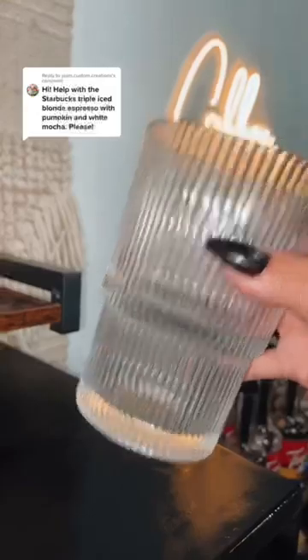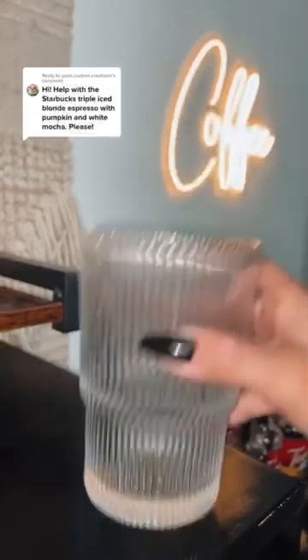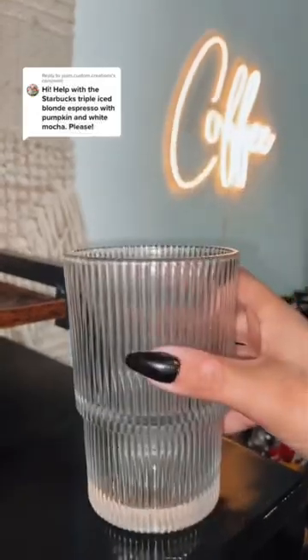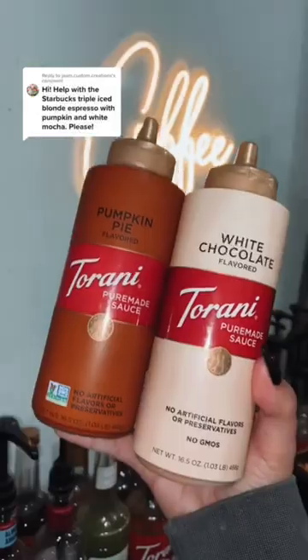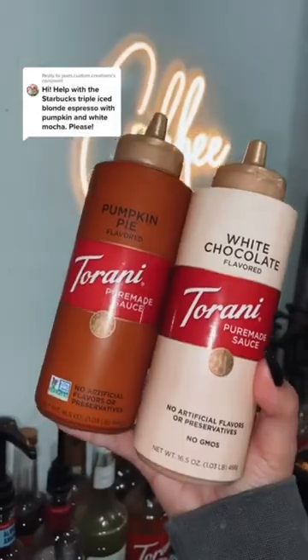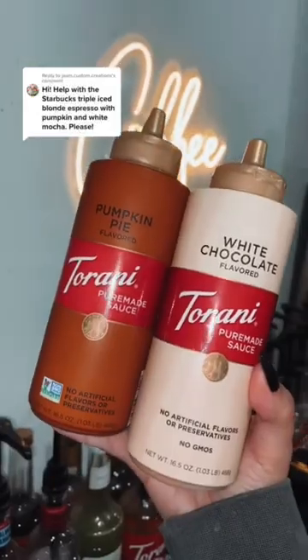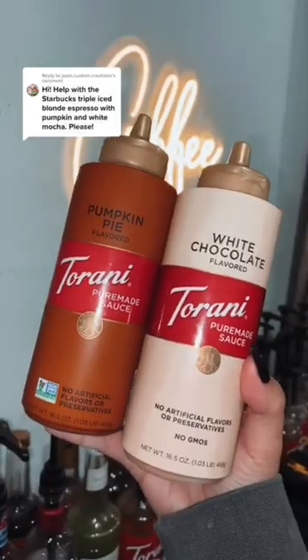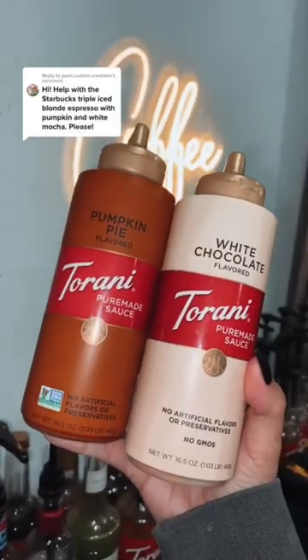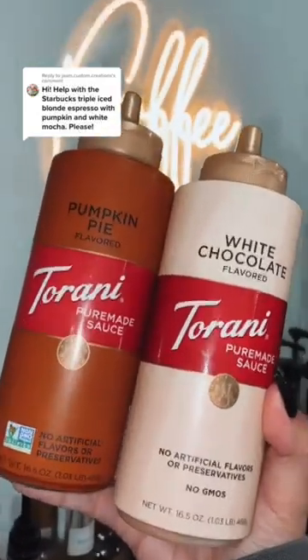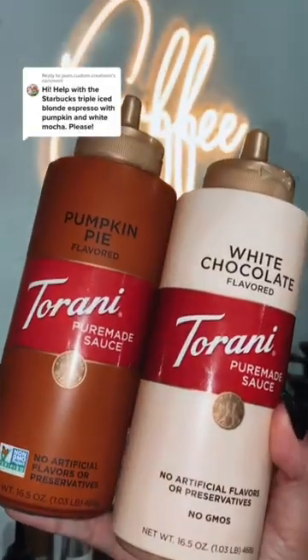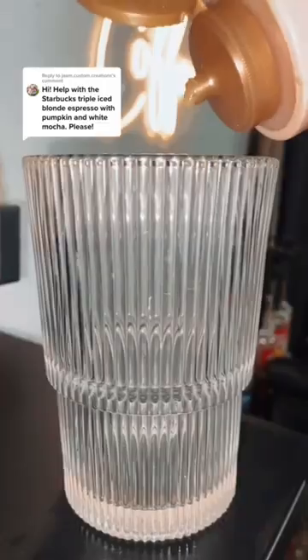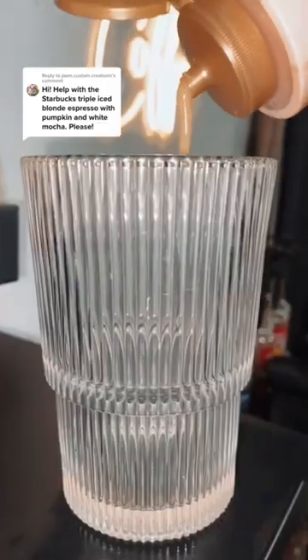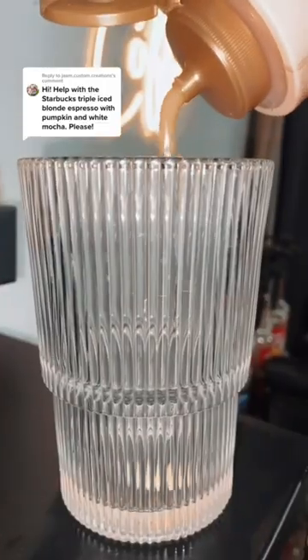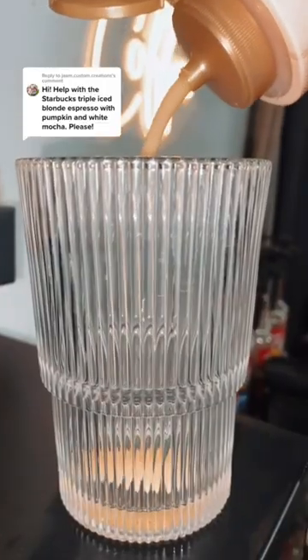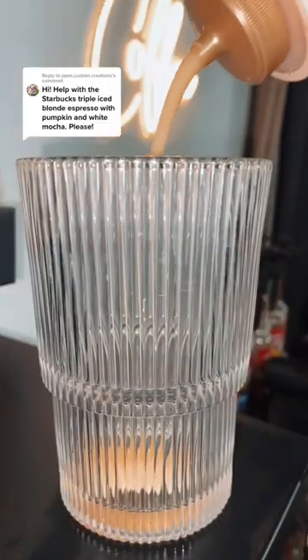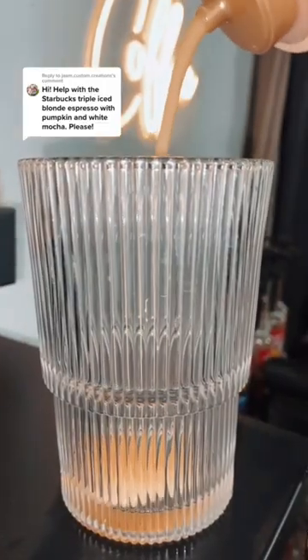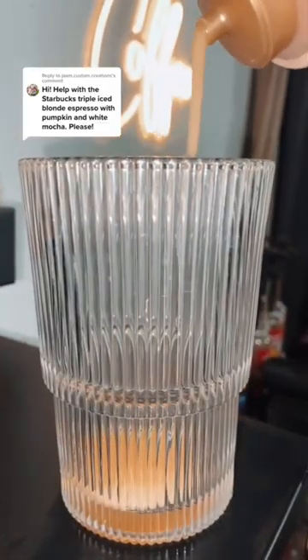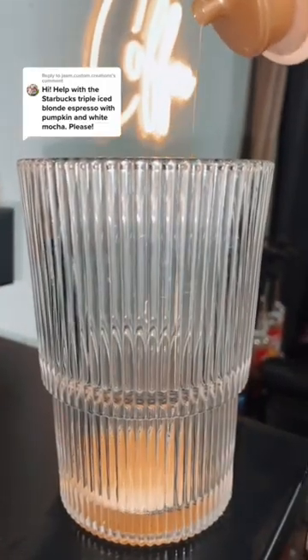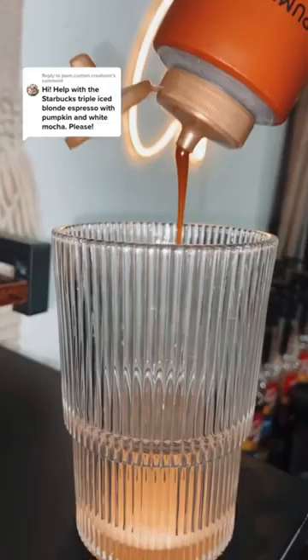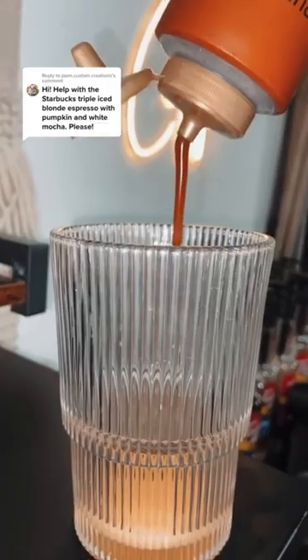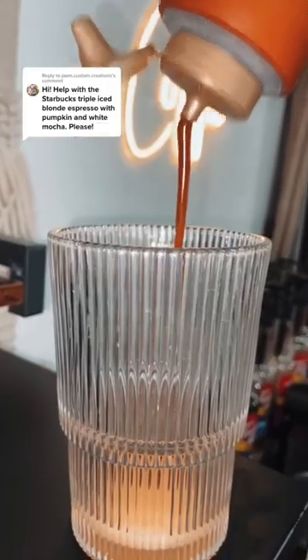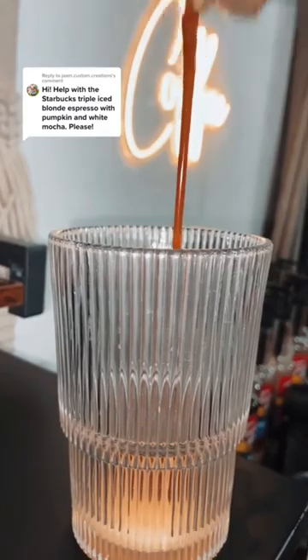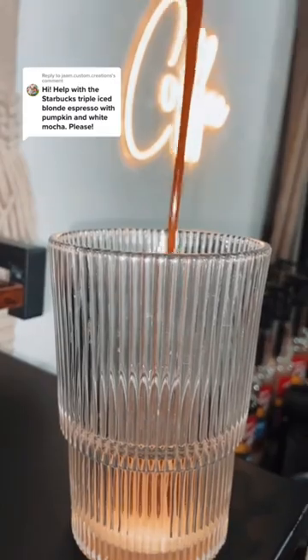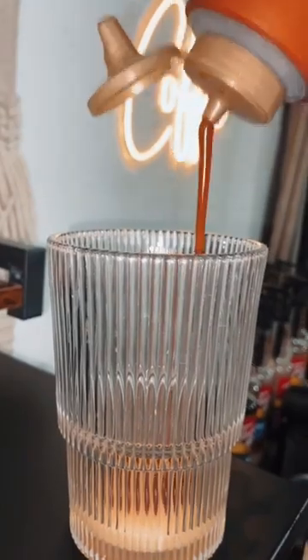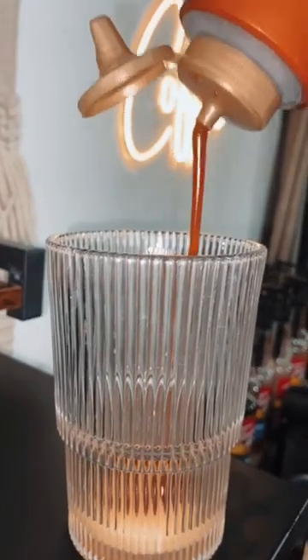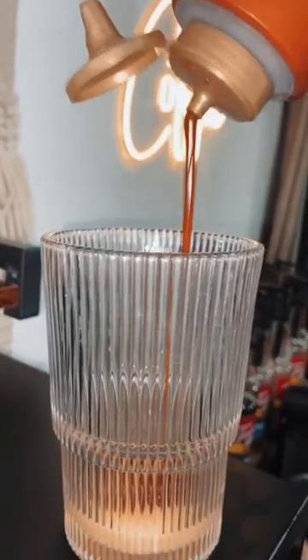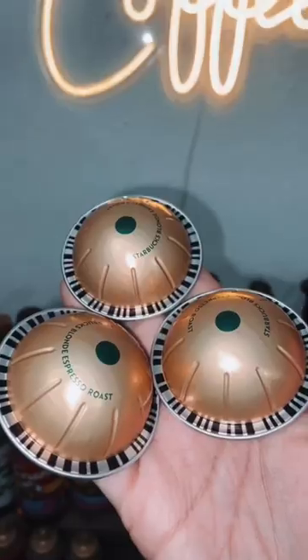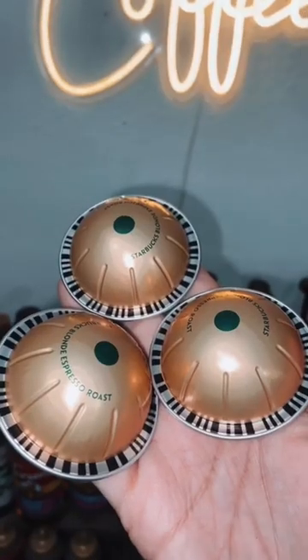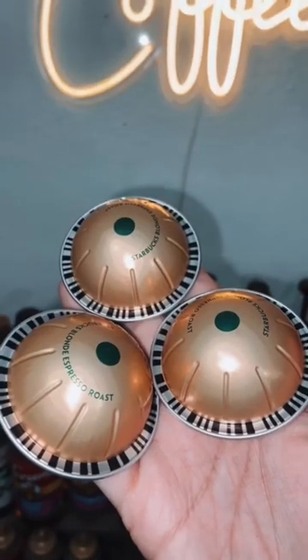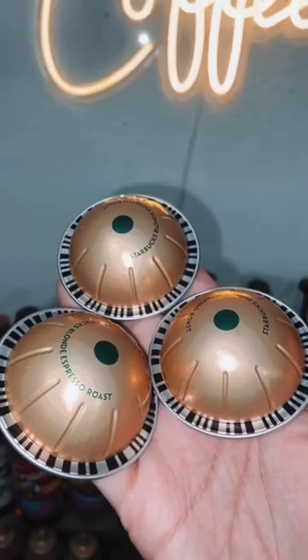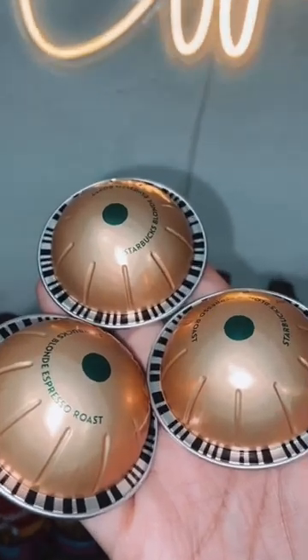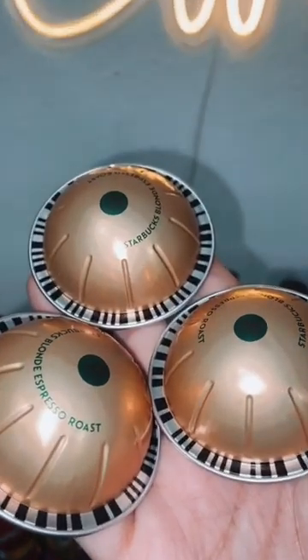Let's make Starbucks triple iced blonde espresso with pumpkin and white mocha. One tablespoon of white chocolate sauce and one tablespoon of pumpkin pie sauce.